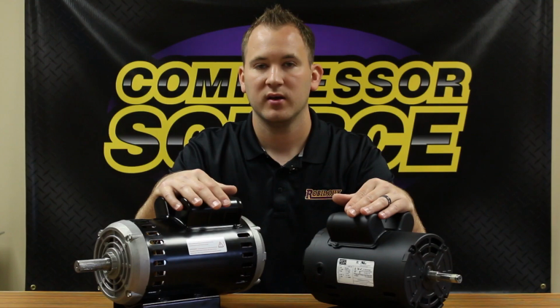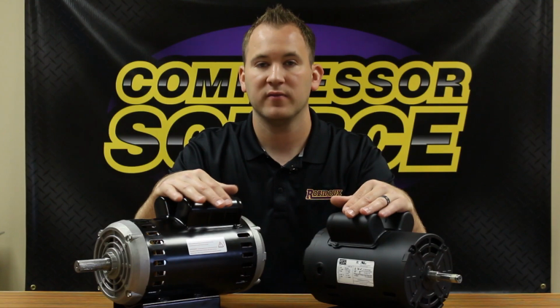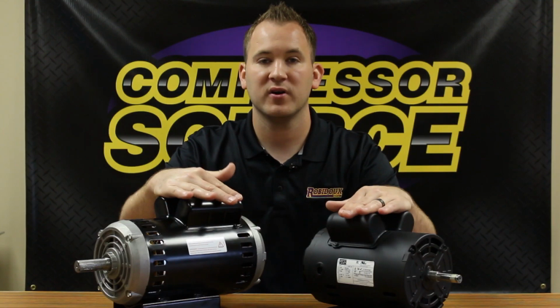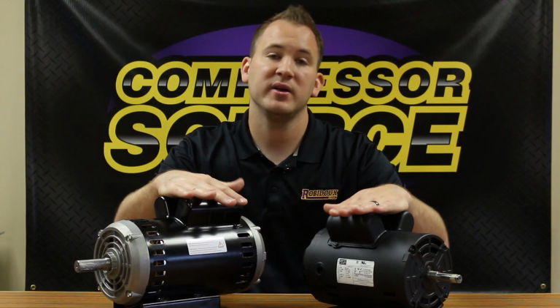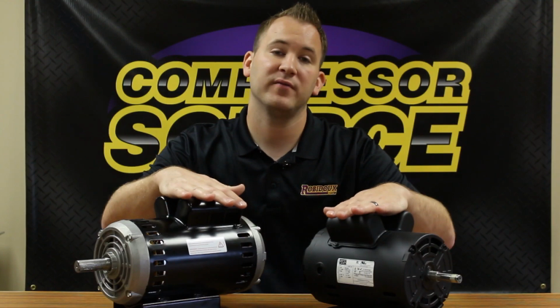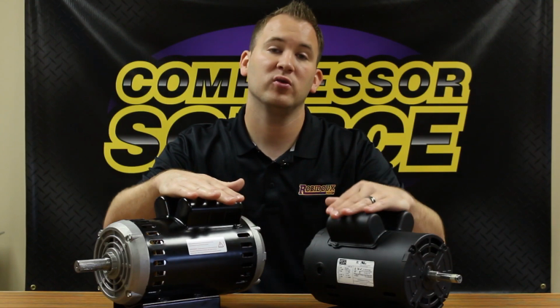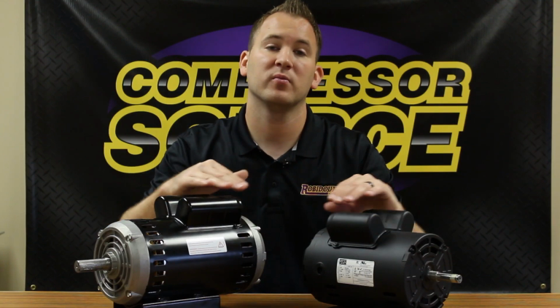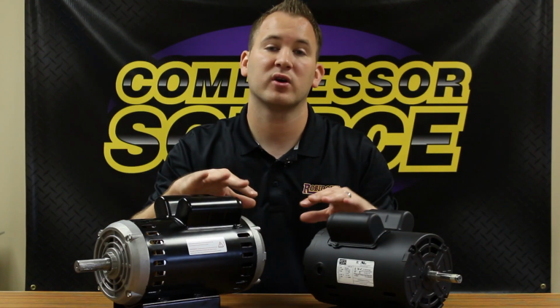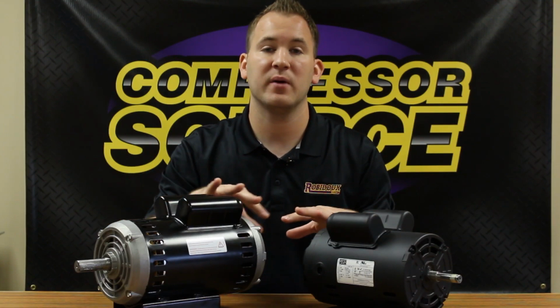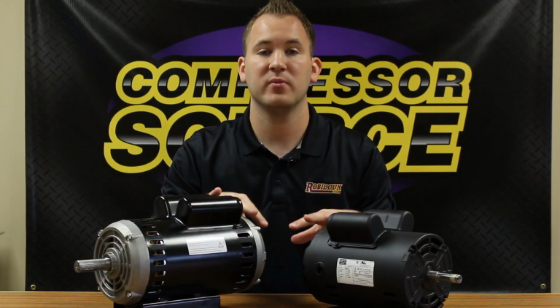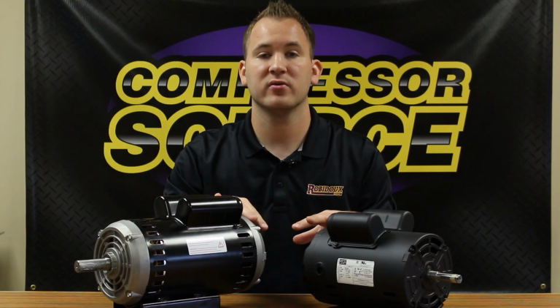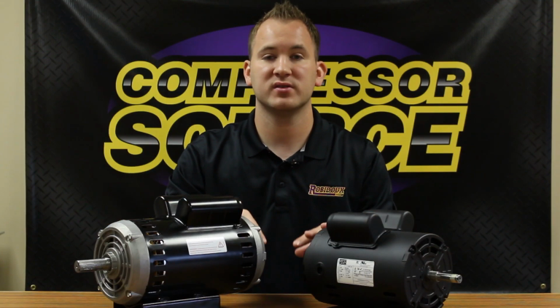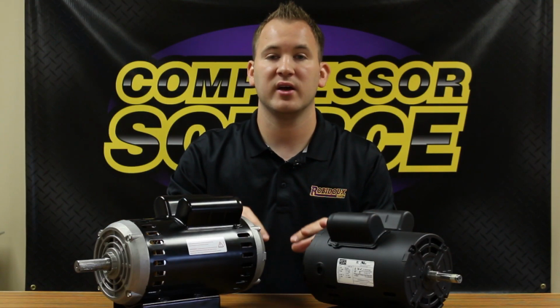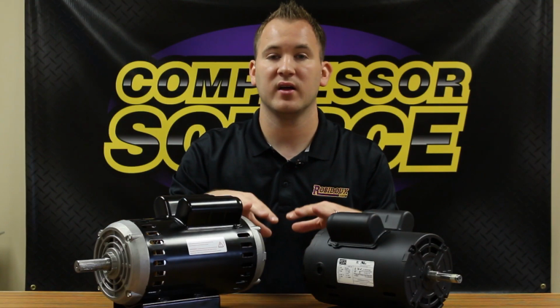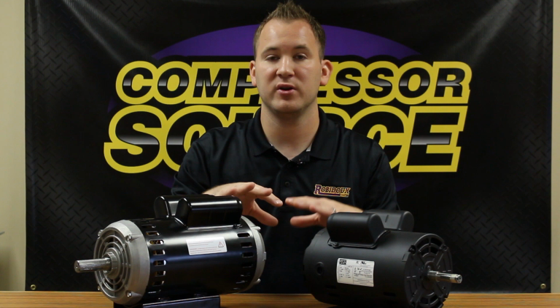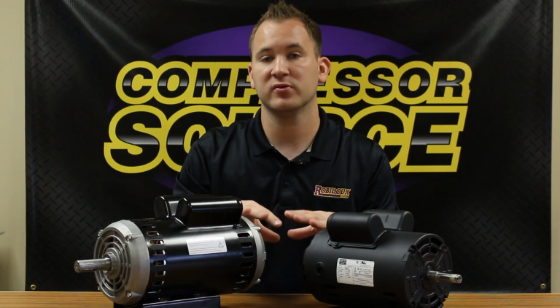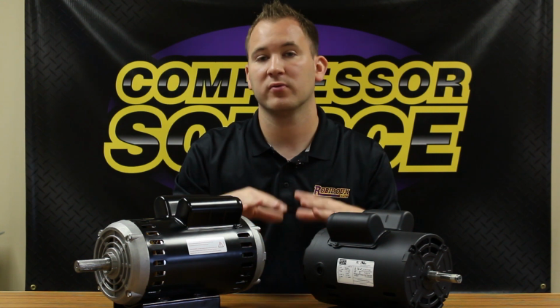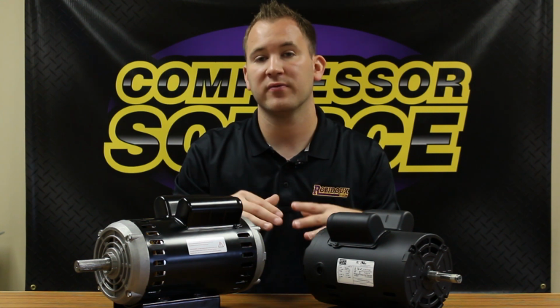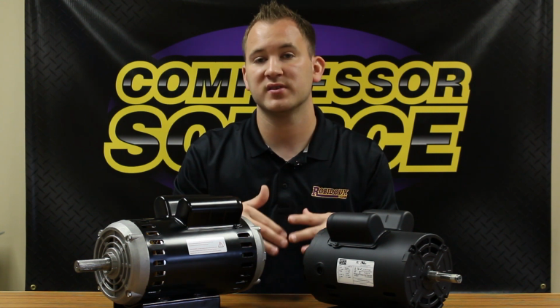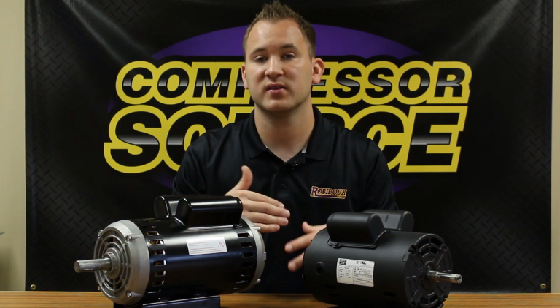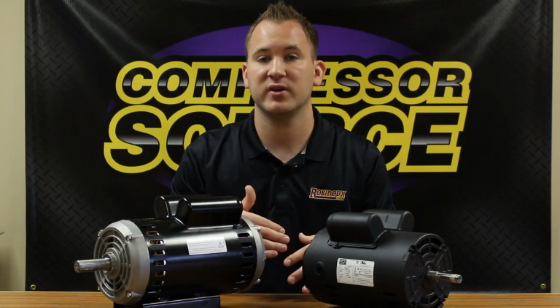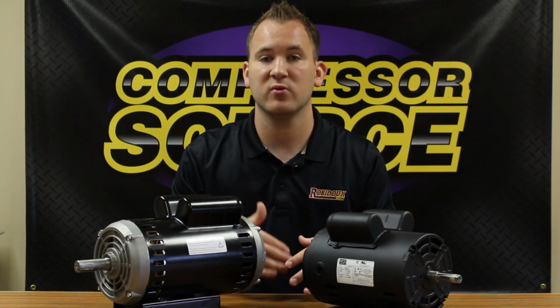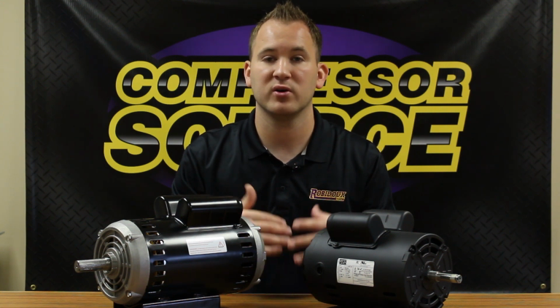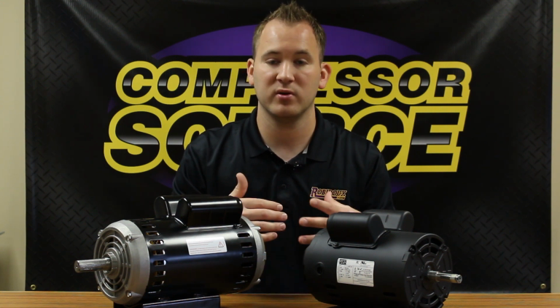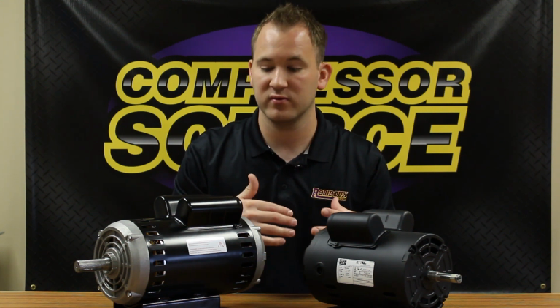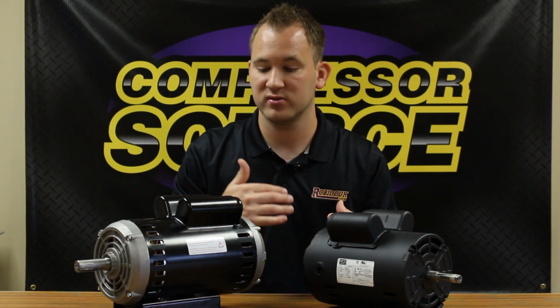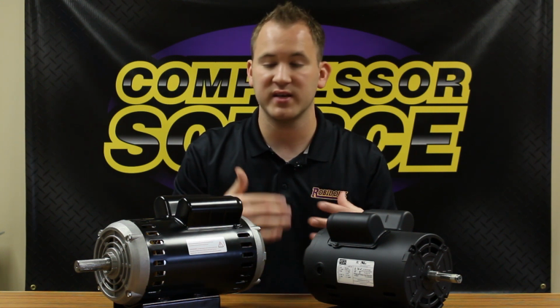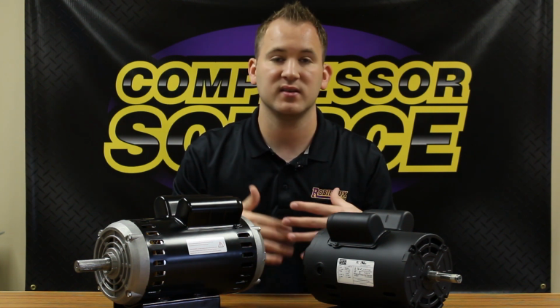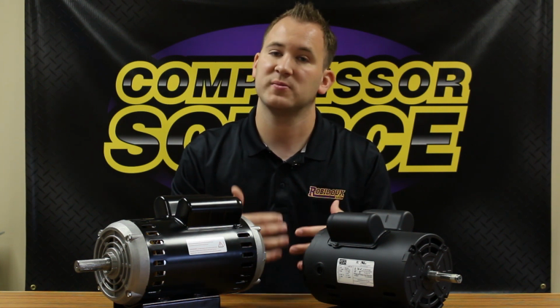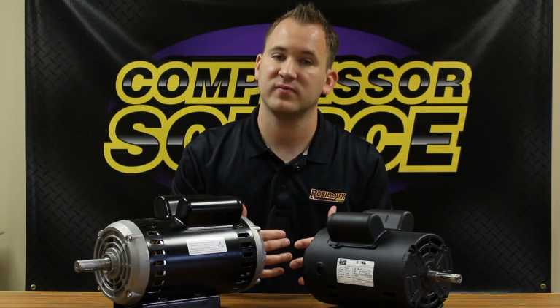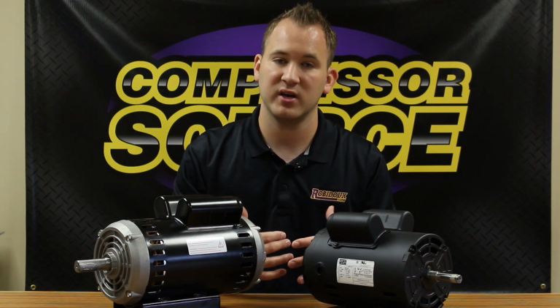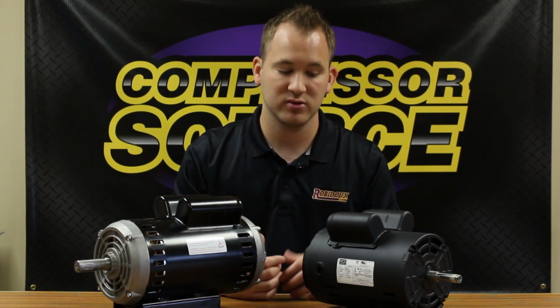In front of me, I have two of our more common motors that I'm going to use for reference in this video when going over sizing and specifications.